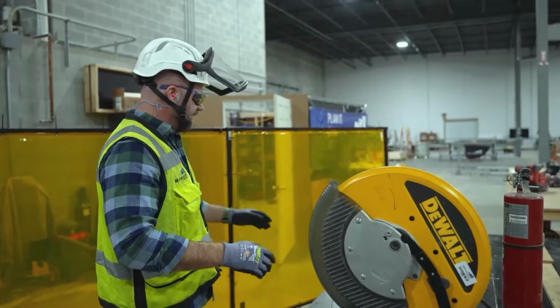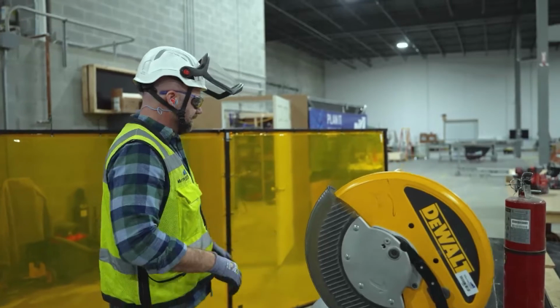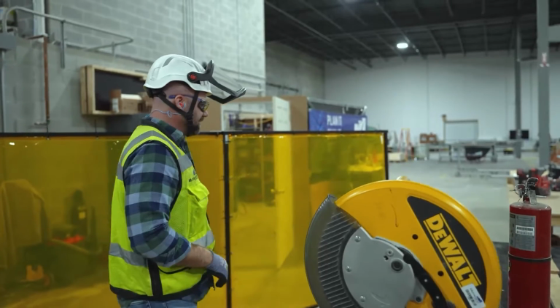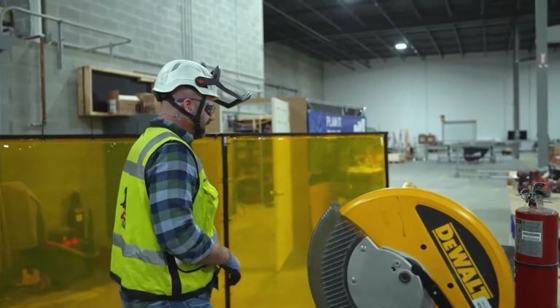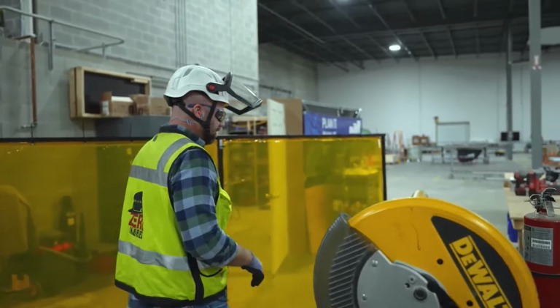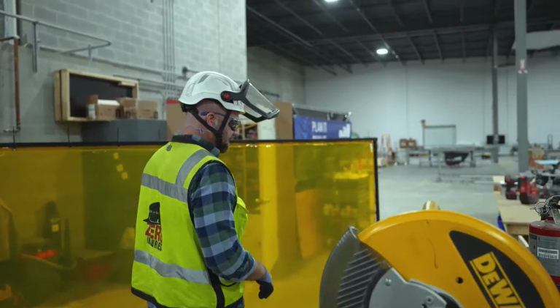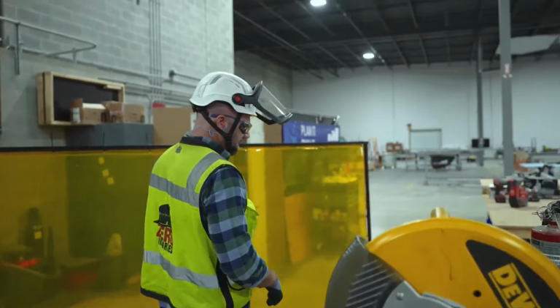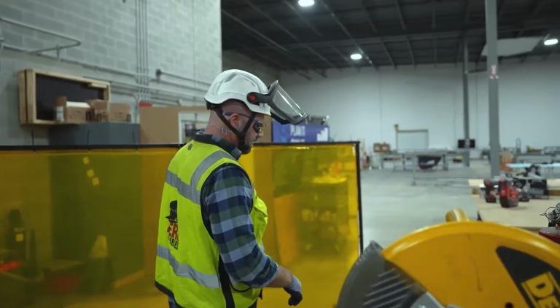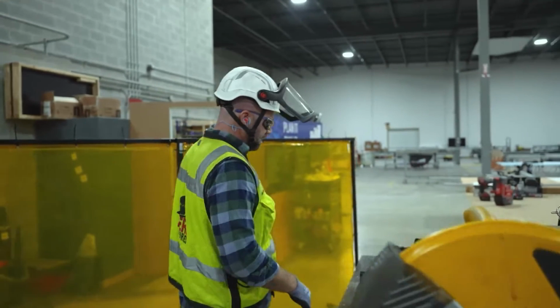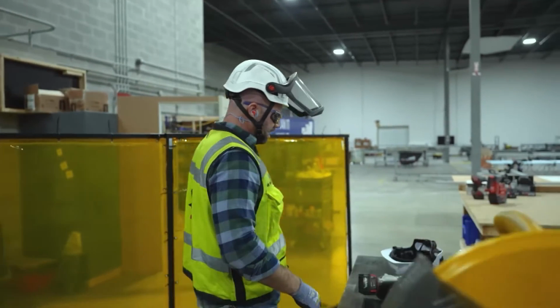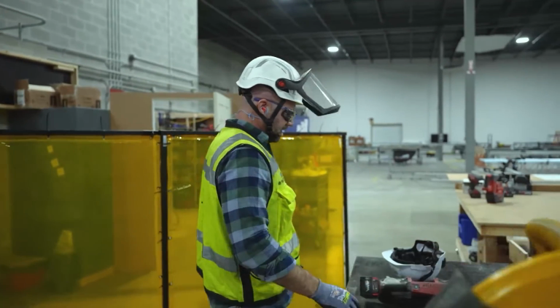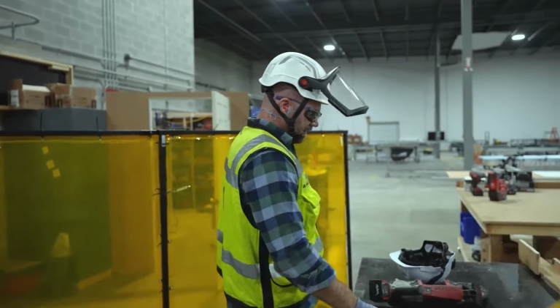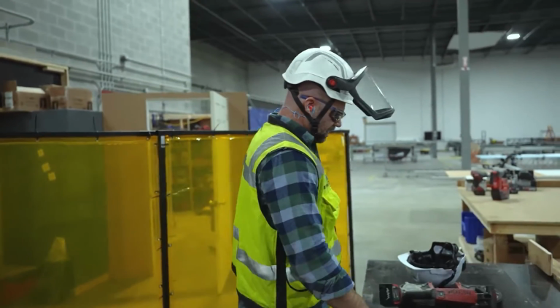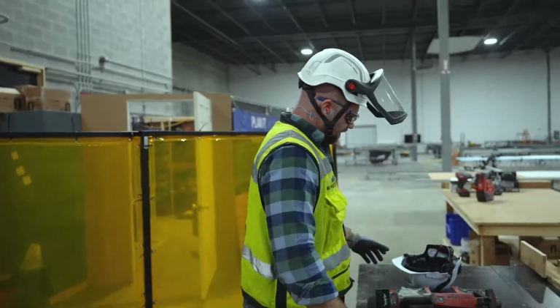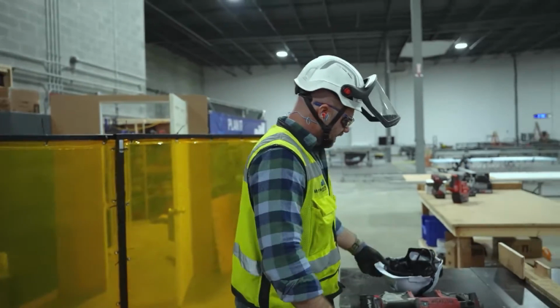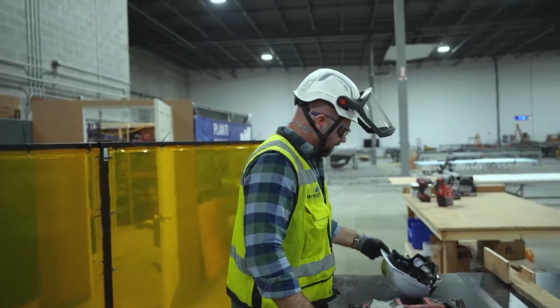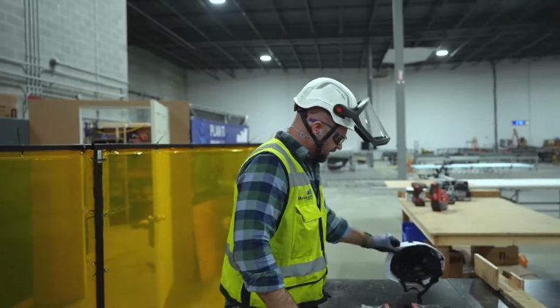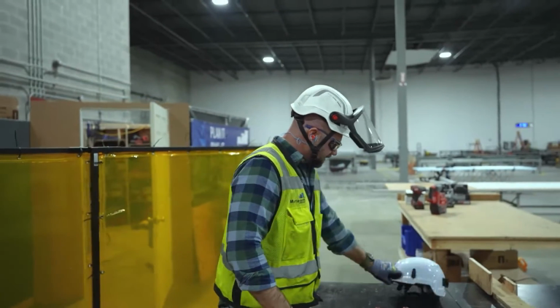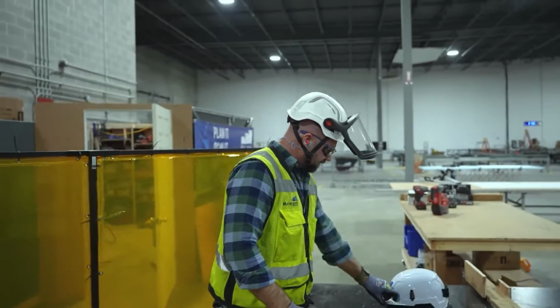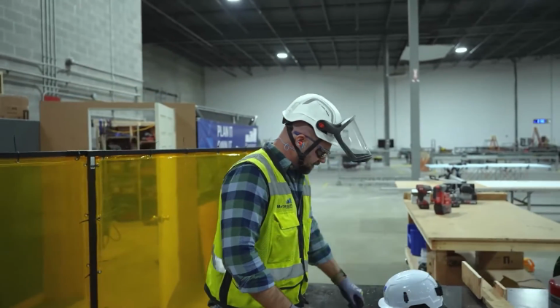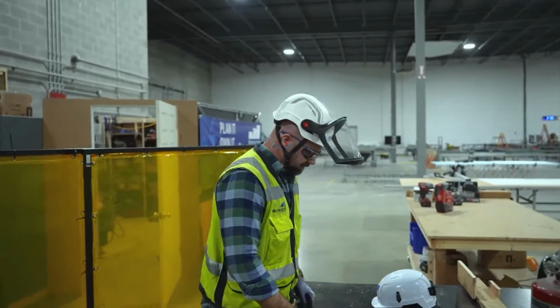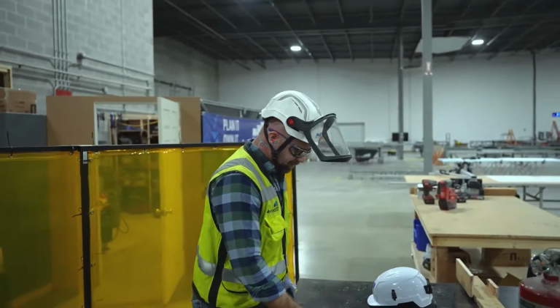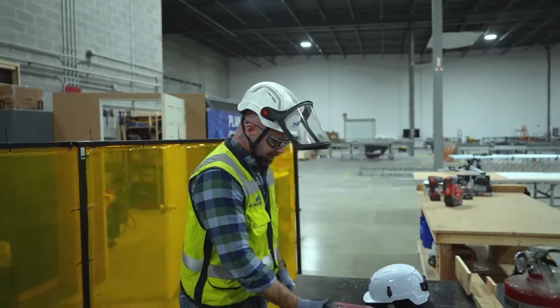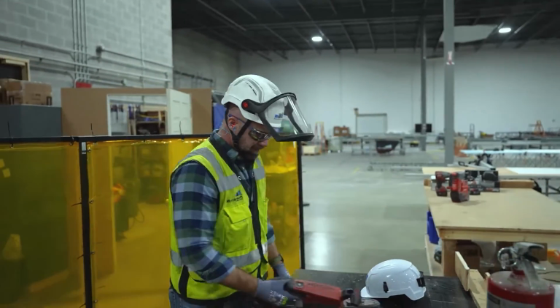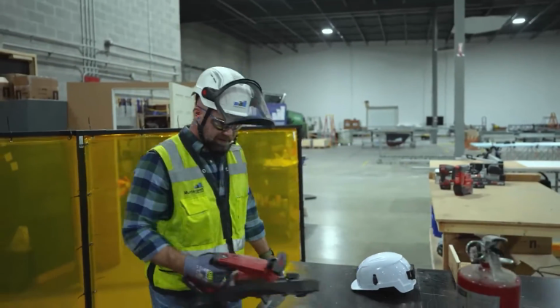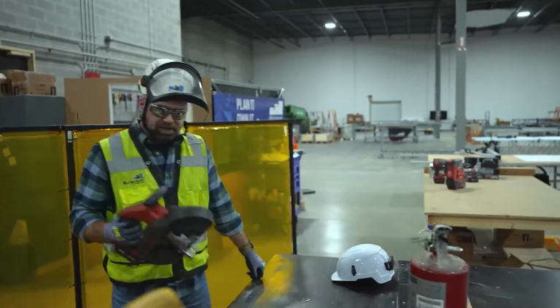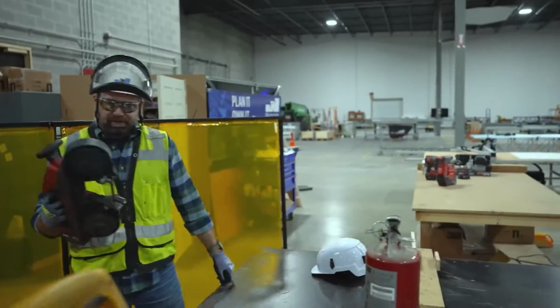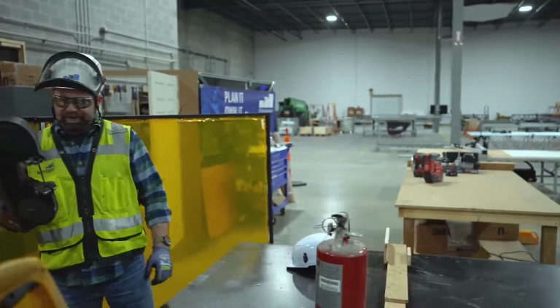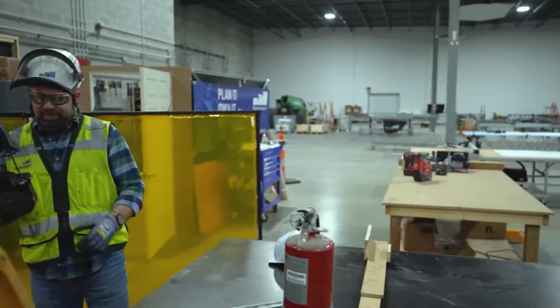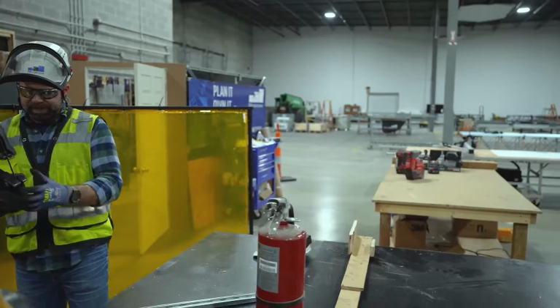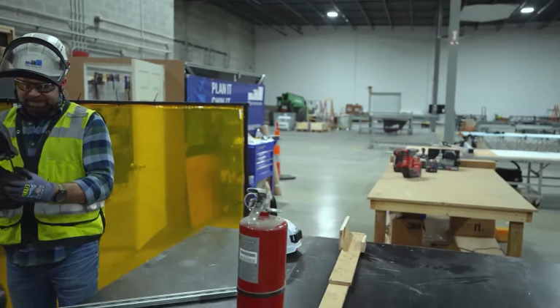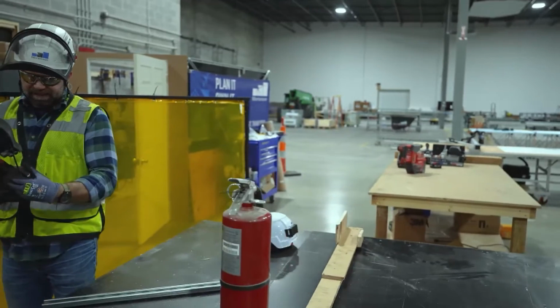Of course it screams pretty loud, so hearing protection is critical along with face protection. Now we step over to the other solution — a traditional bandsaw.